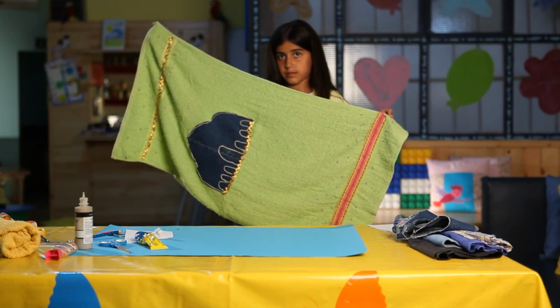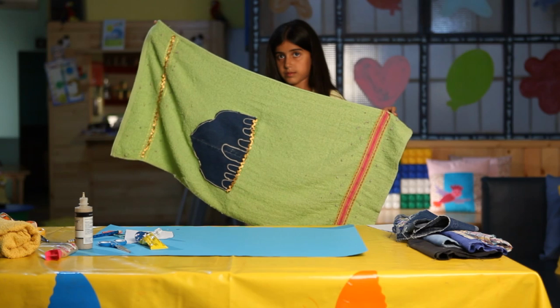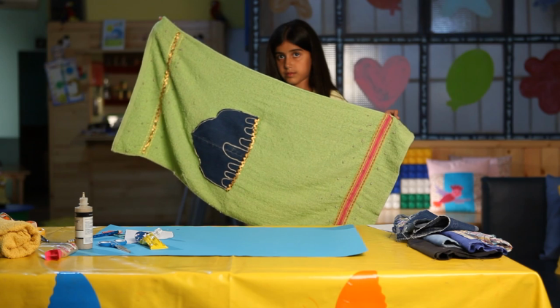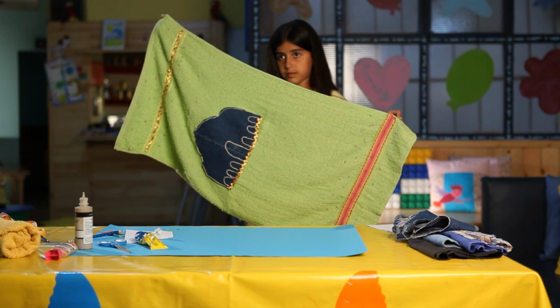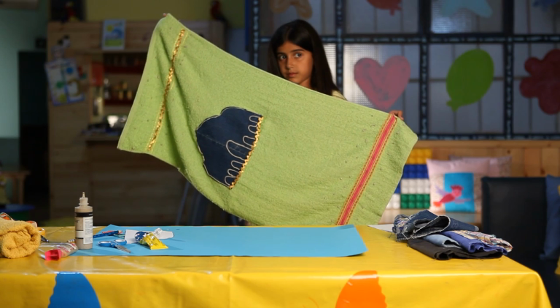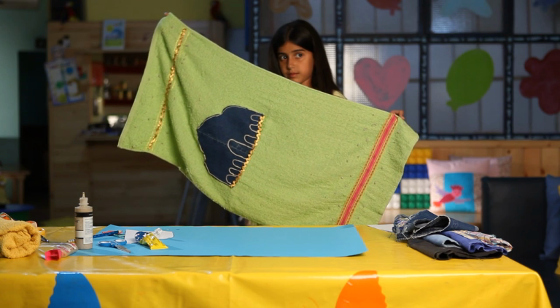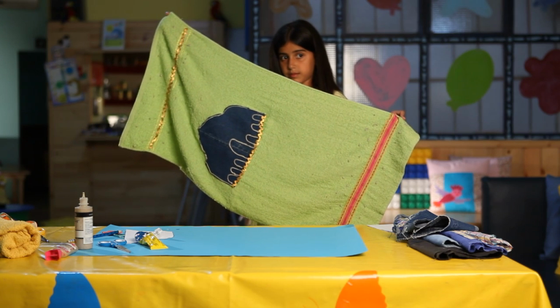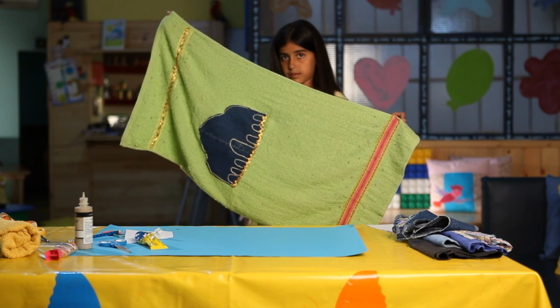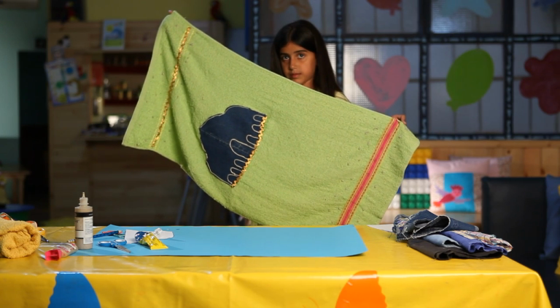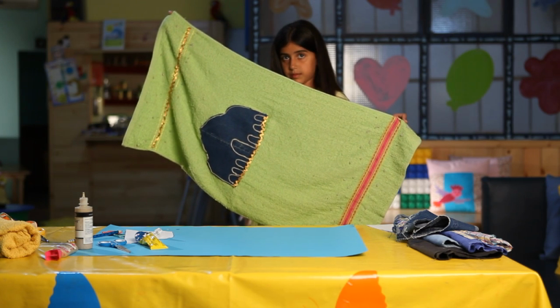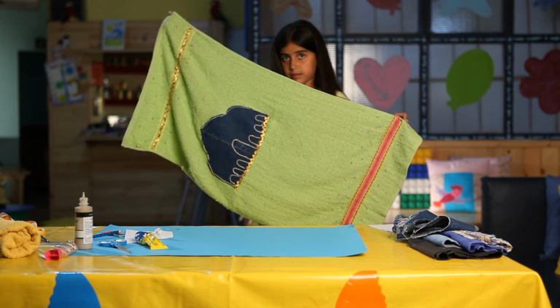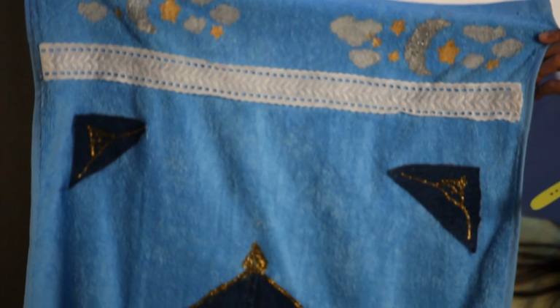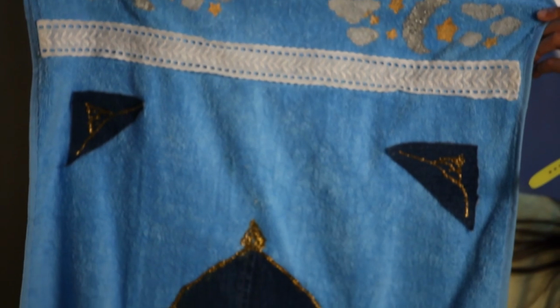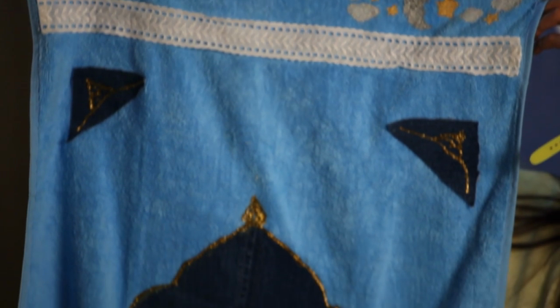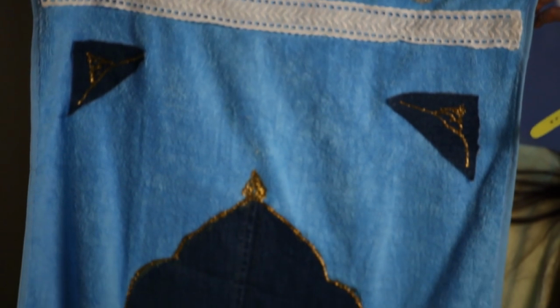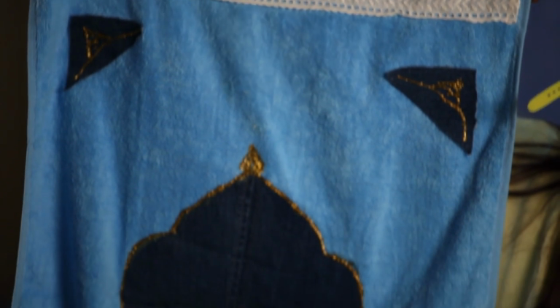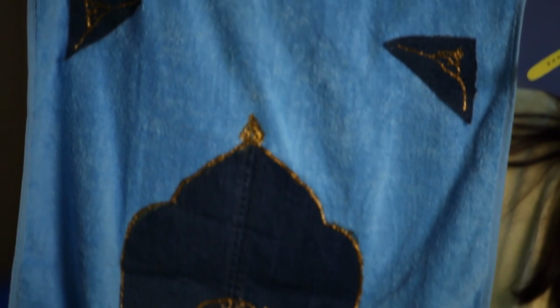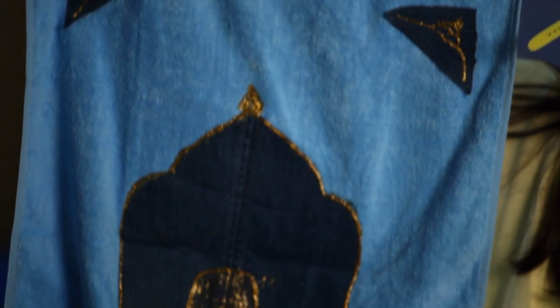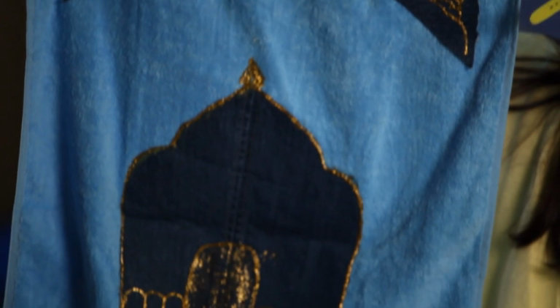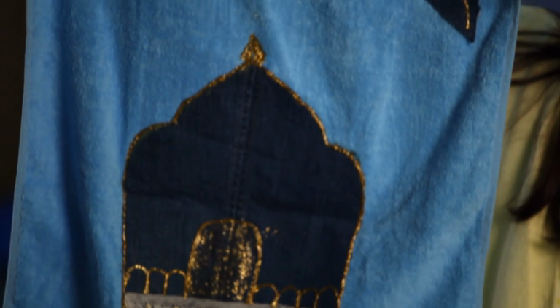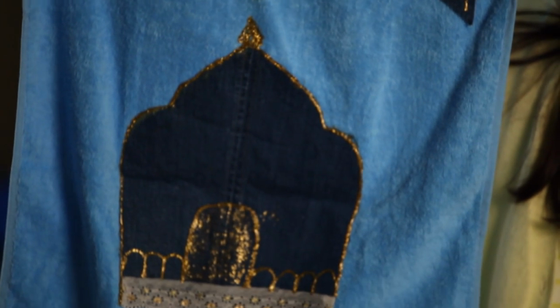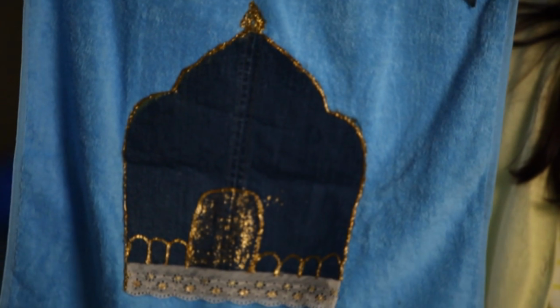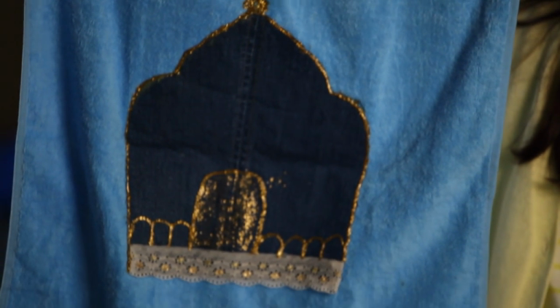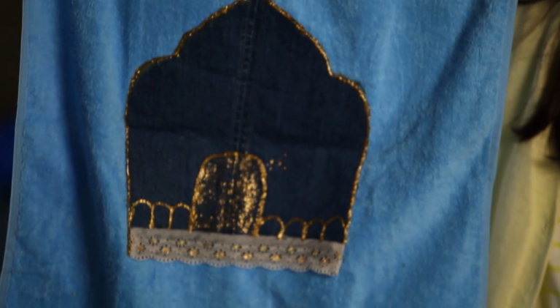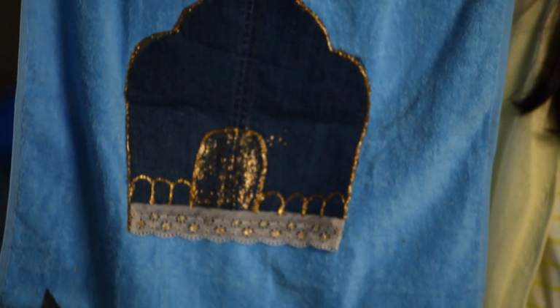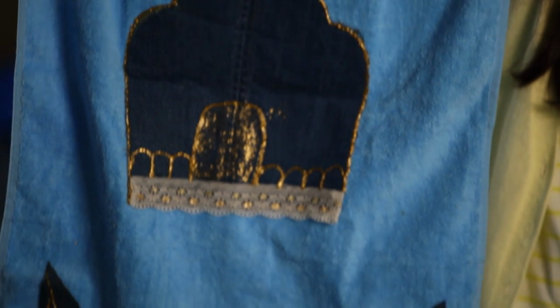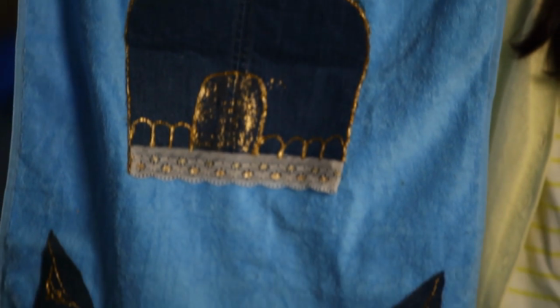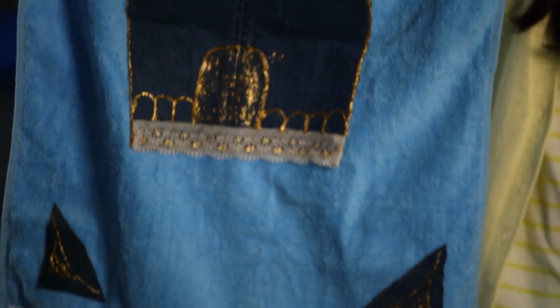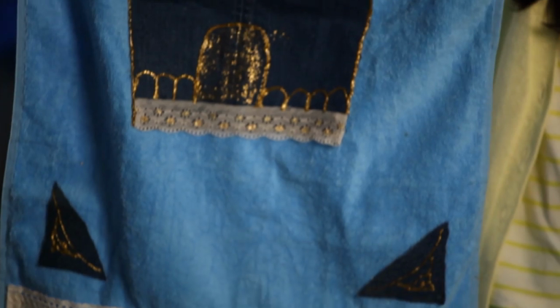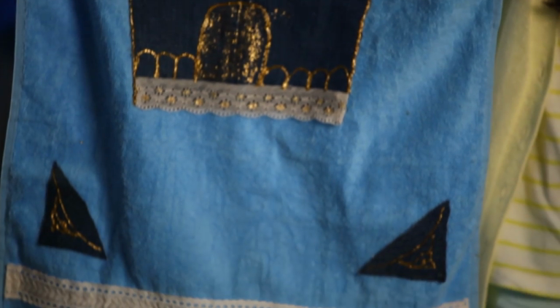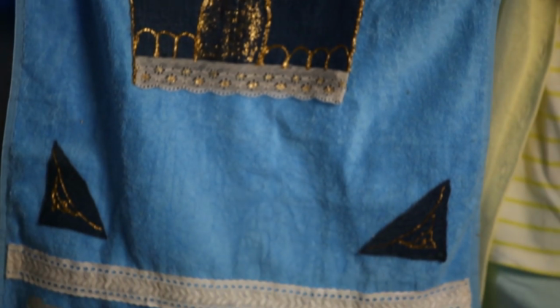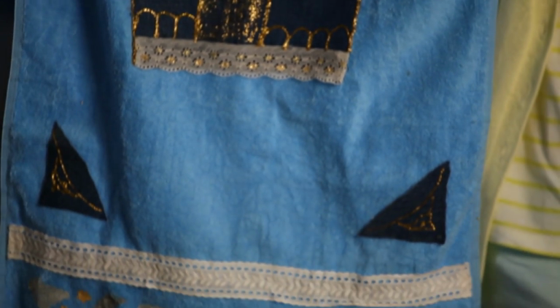Then the prayer rug is ready for use. You can use any color you like and it makes a wonderful gift.